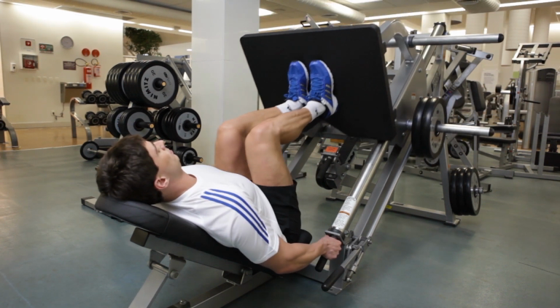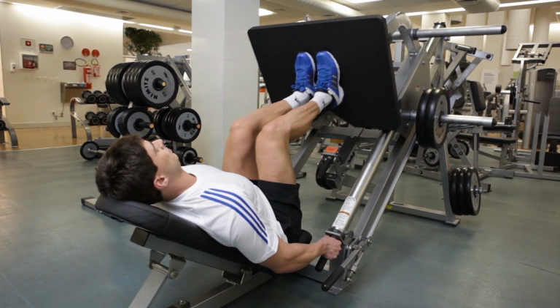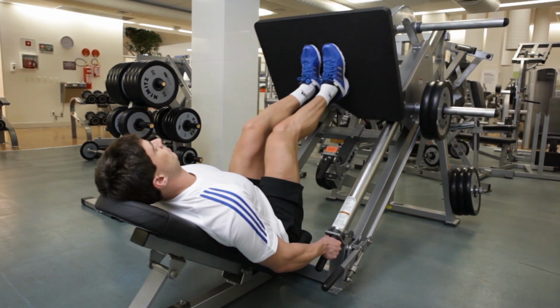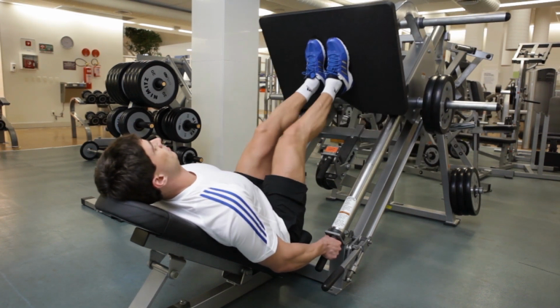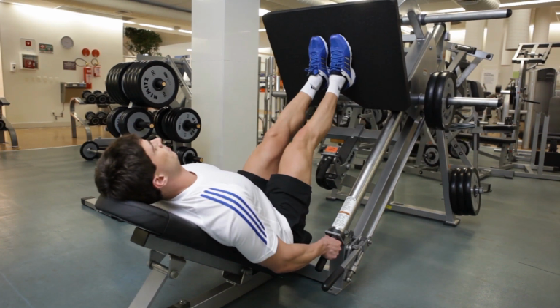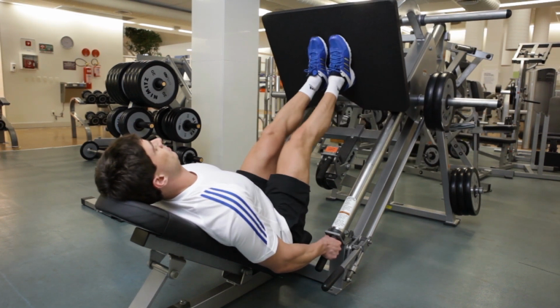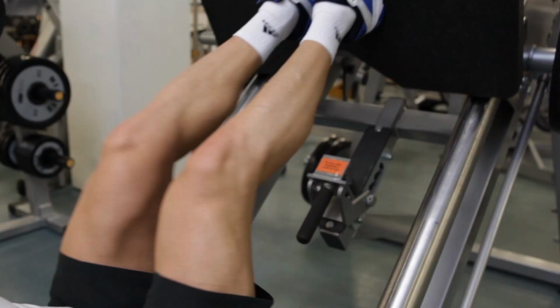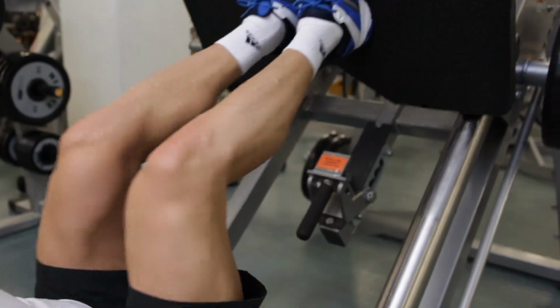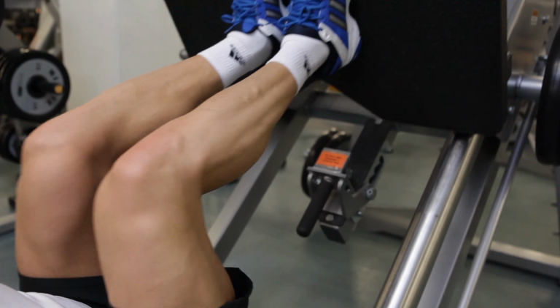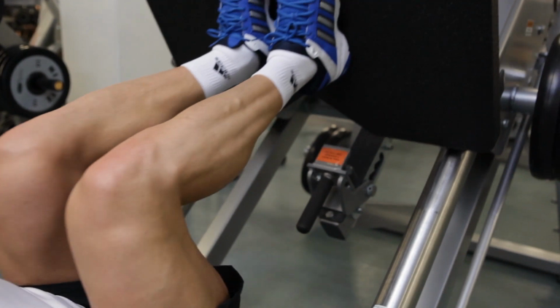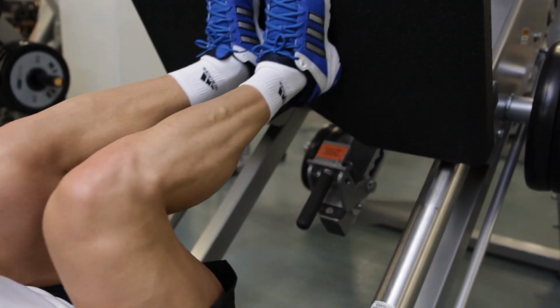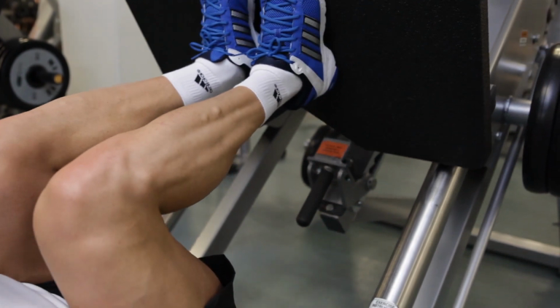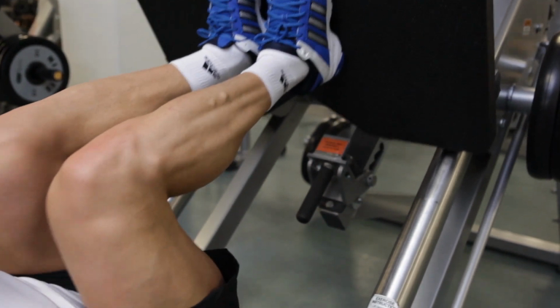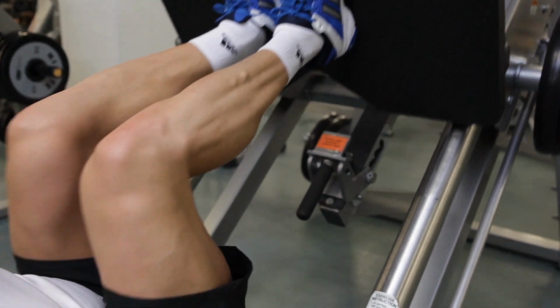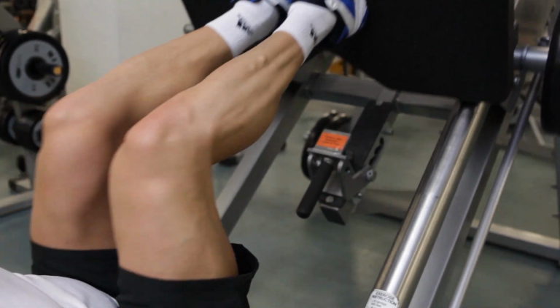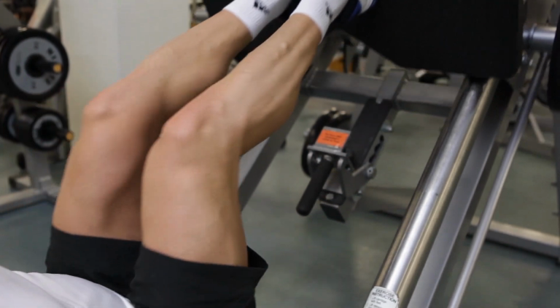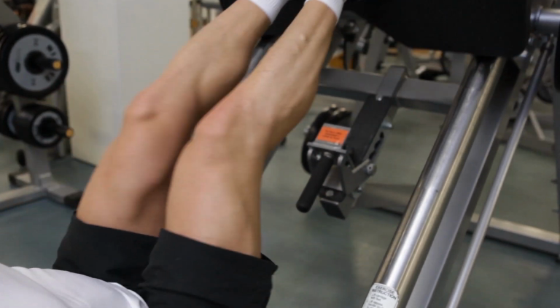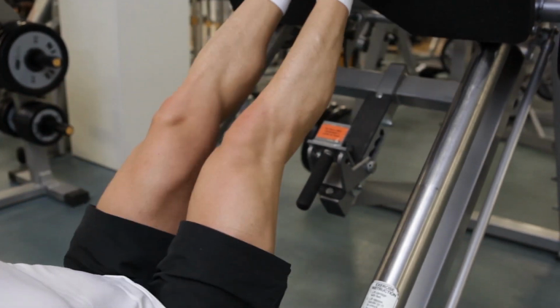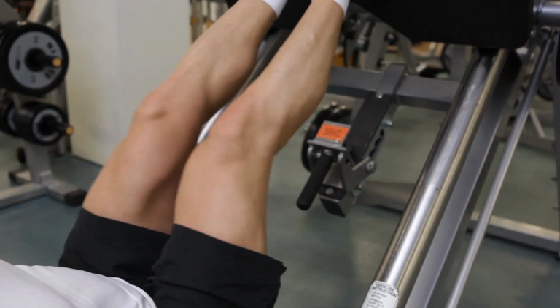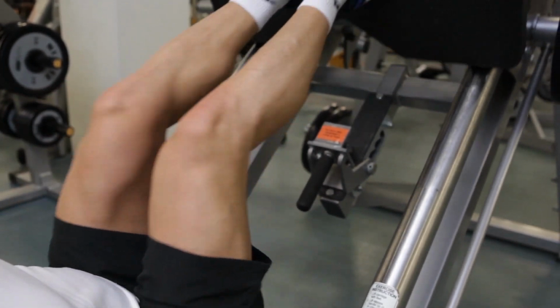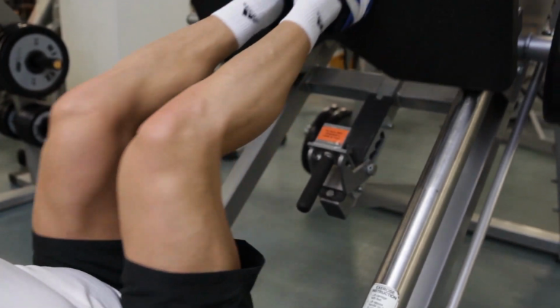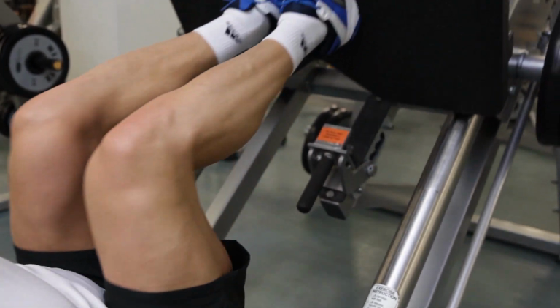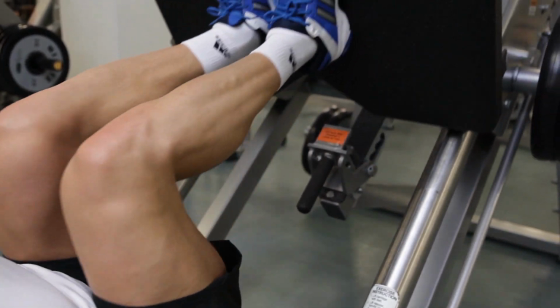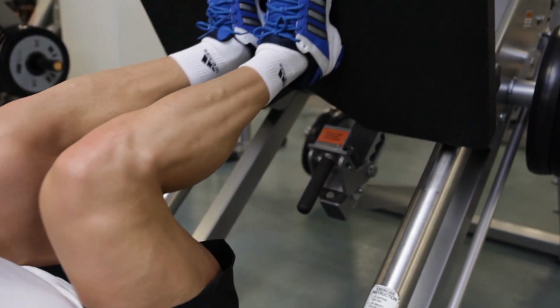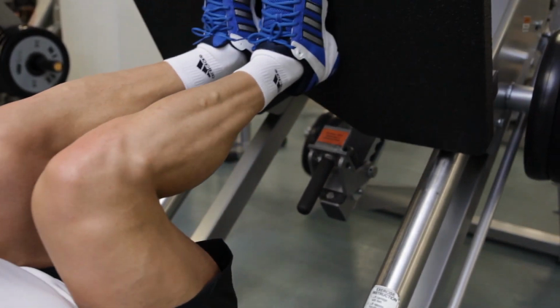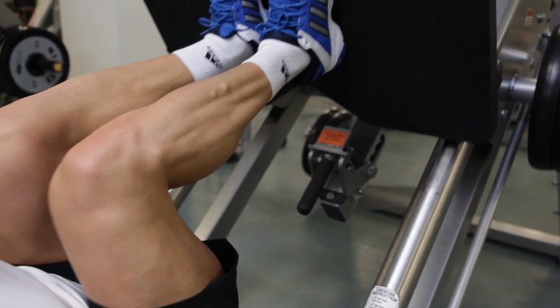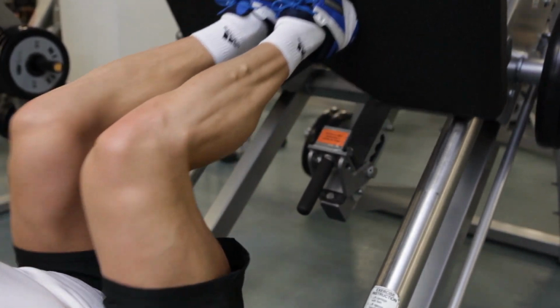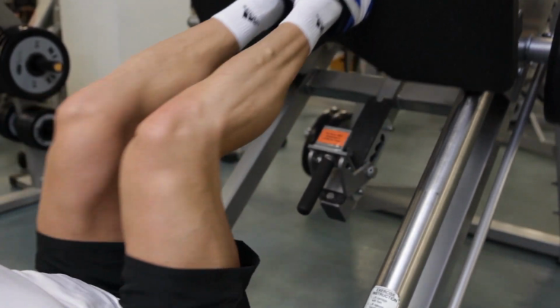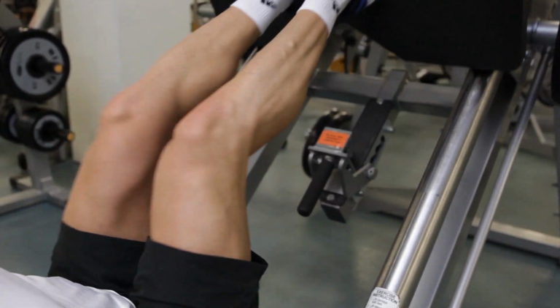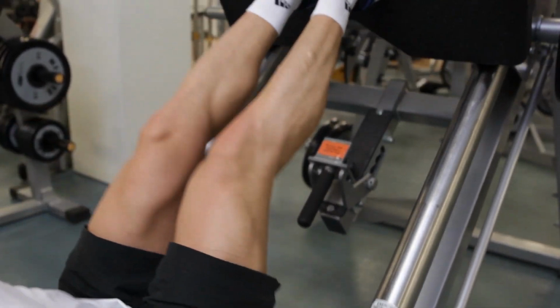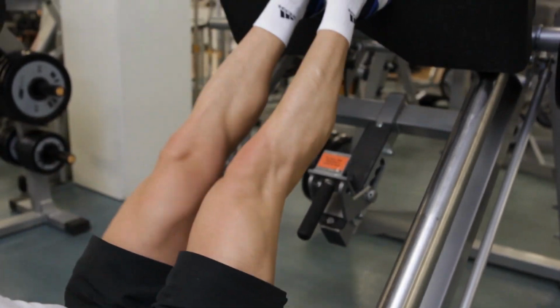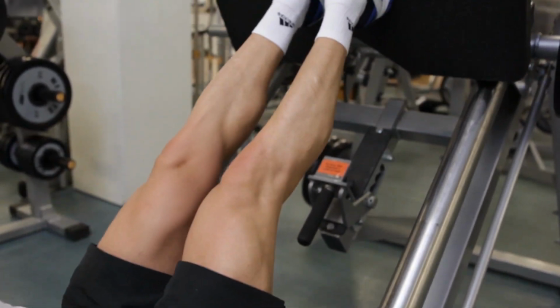When you are done, re-lock the safety bars before carefully leaving the machine.